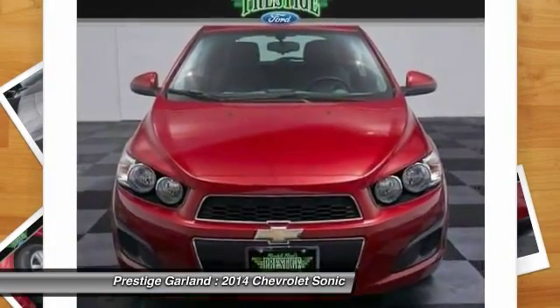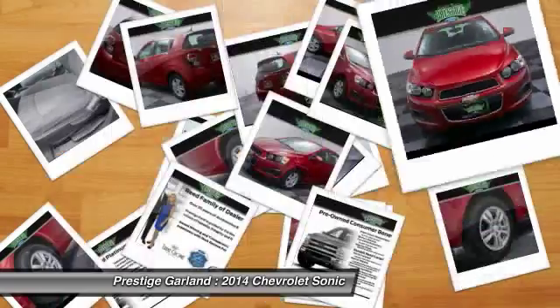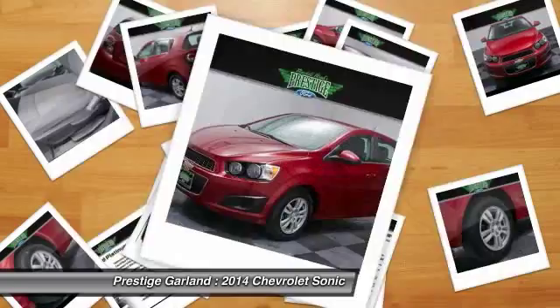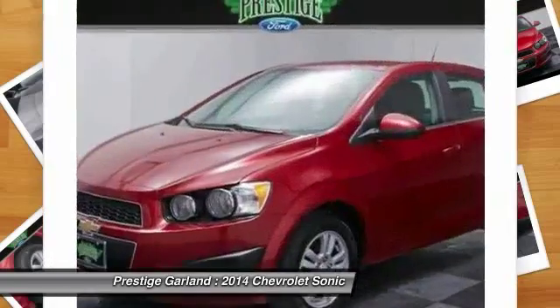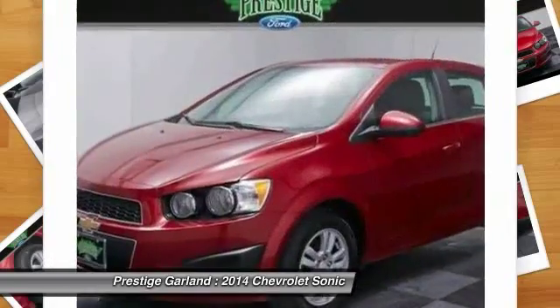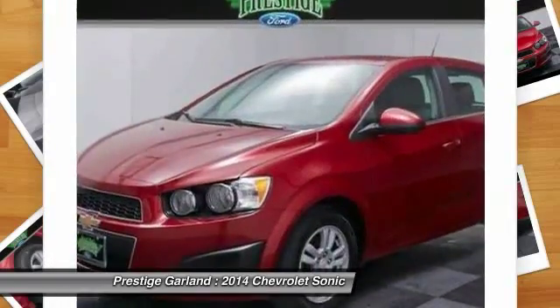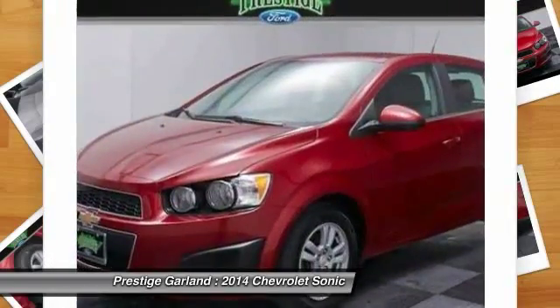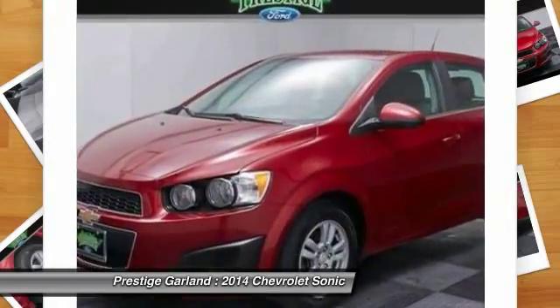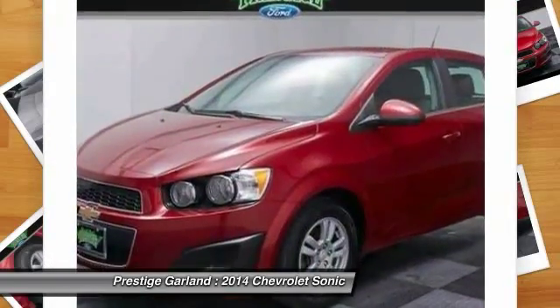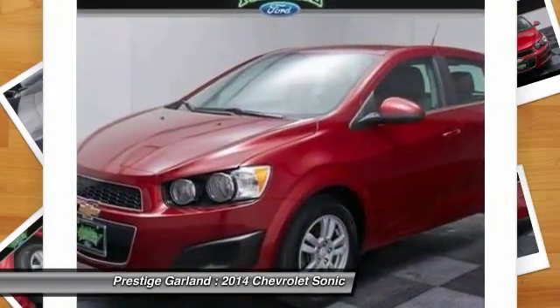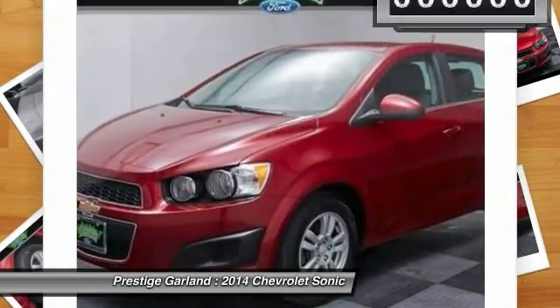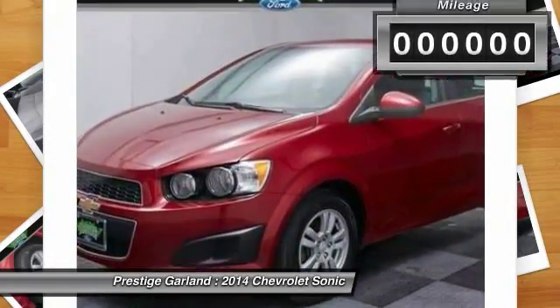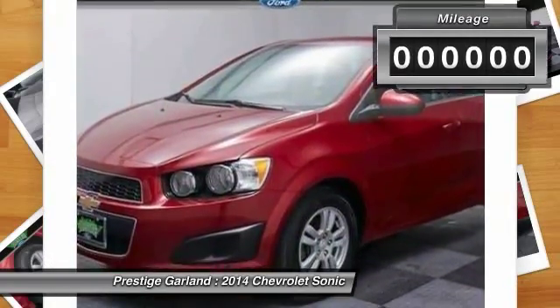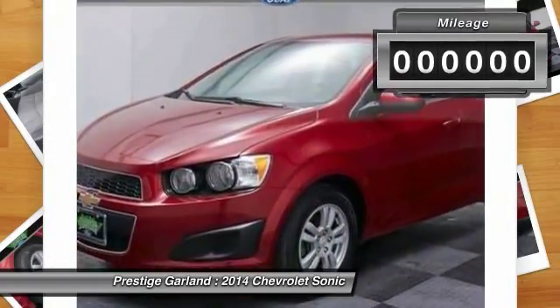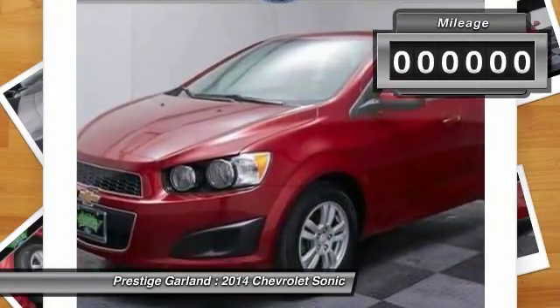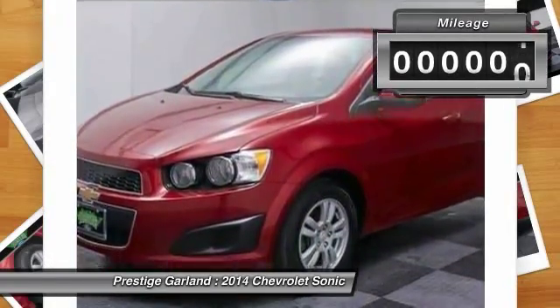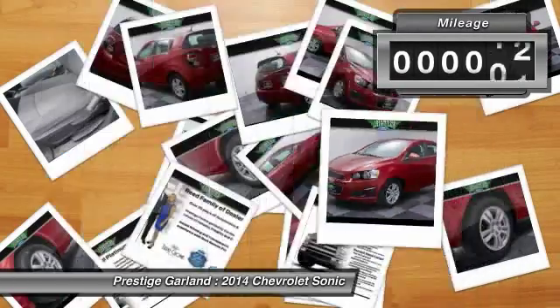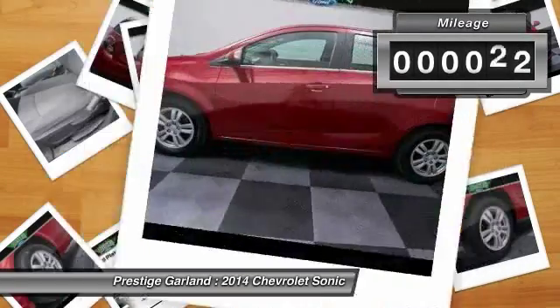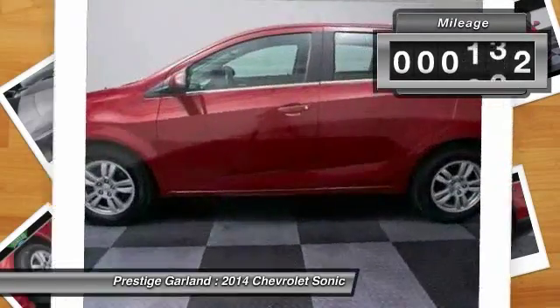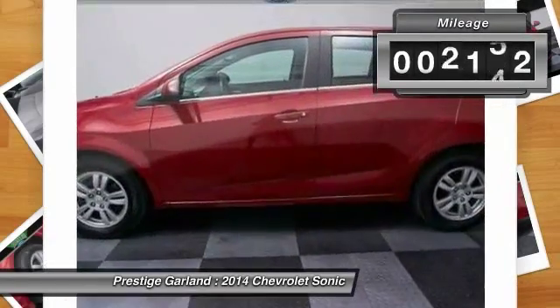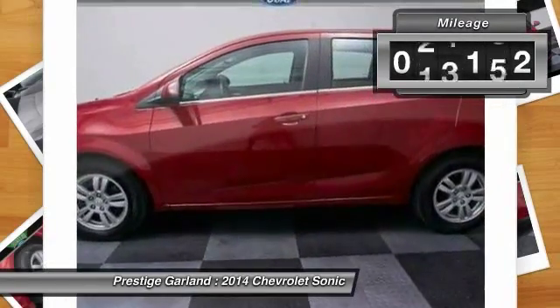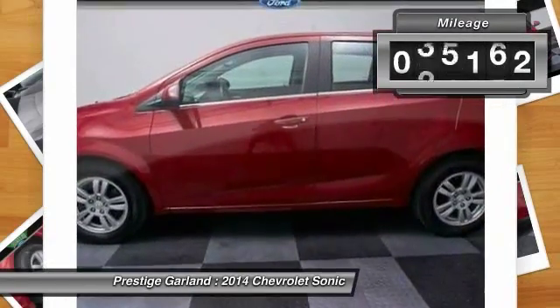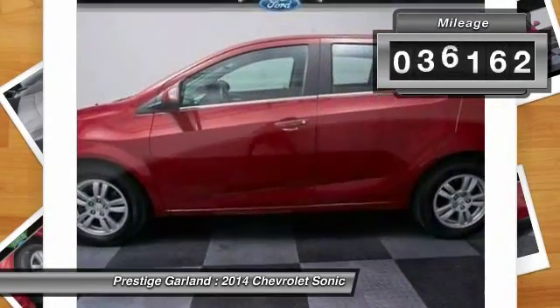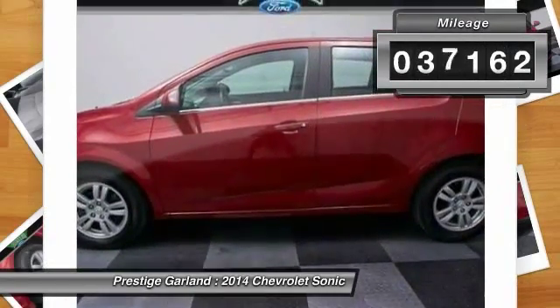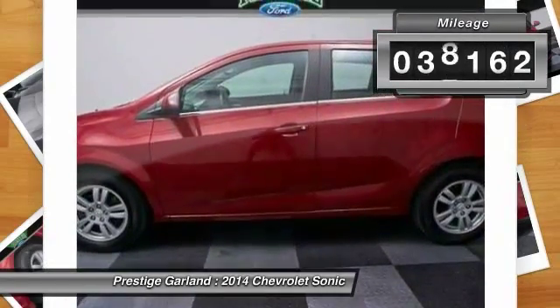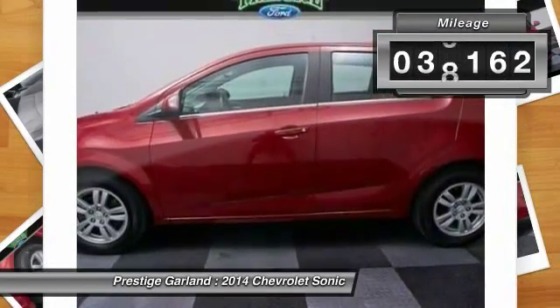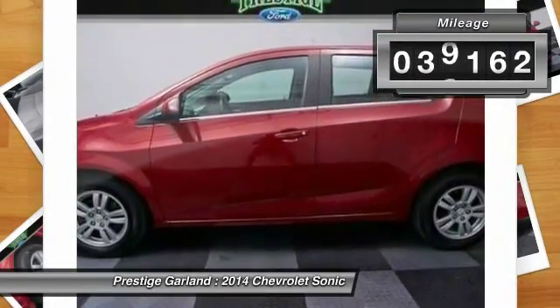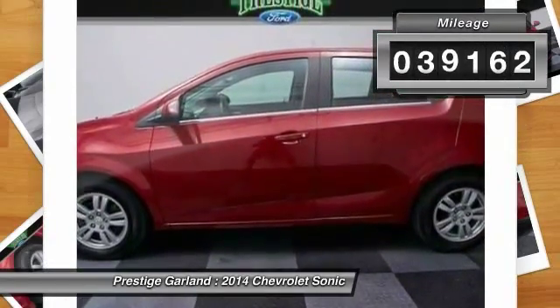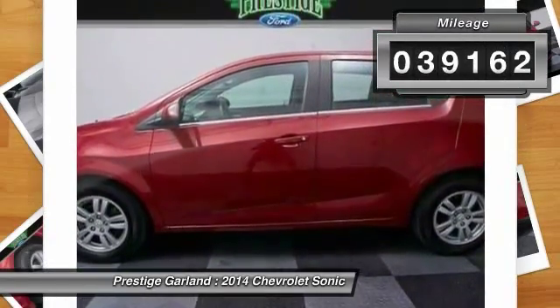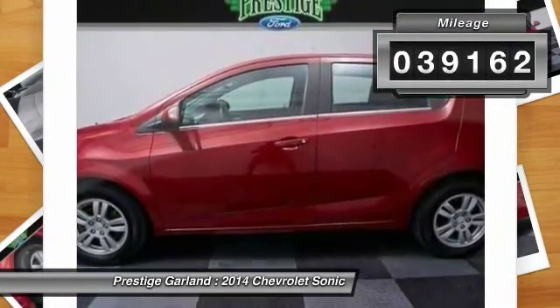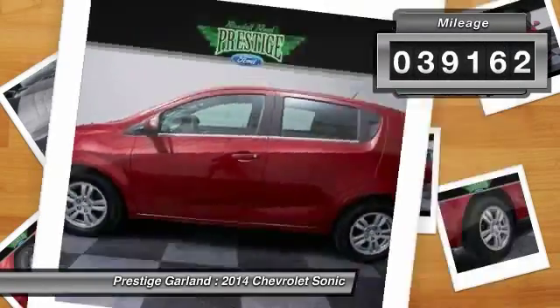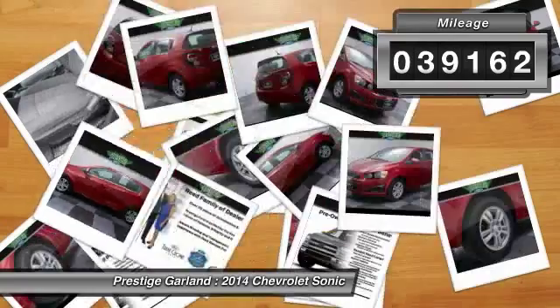Where's the sweet spot behind the wheel? This vehicle has less than 40,000 miles.